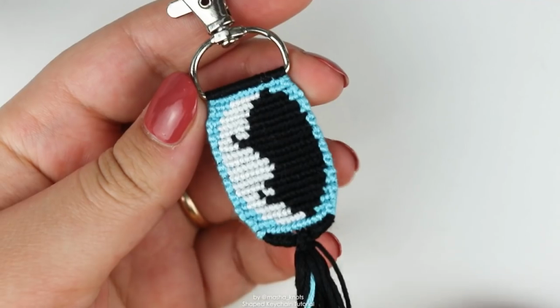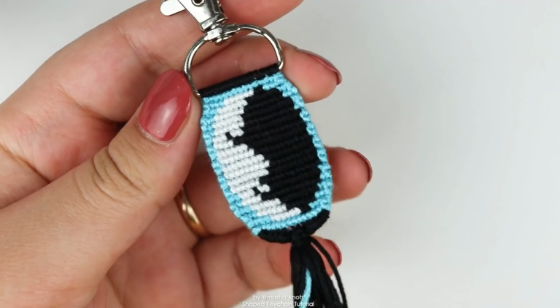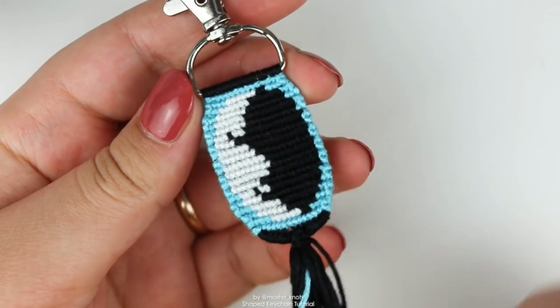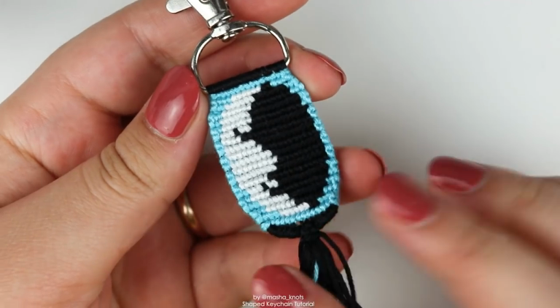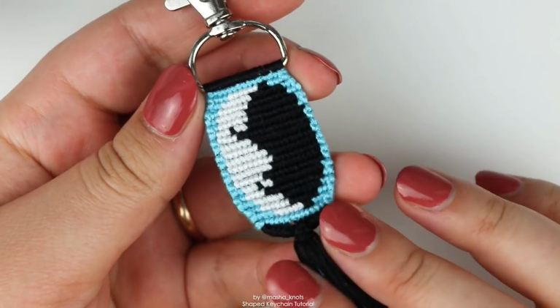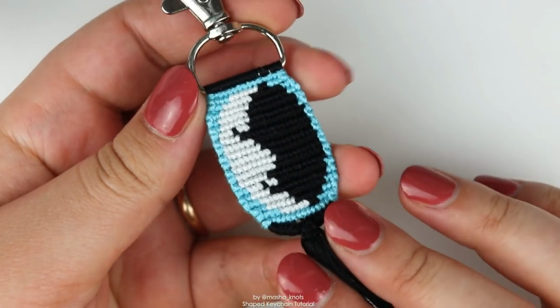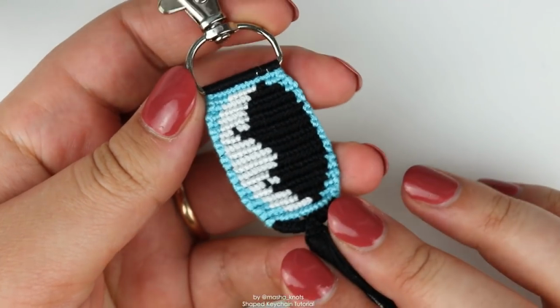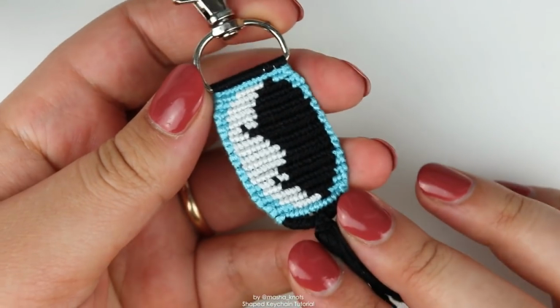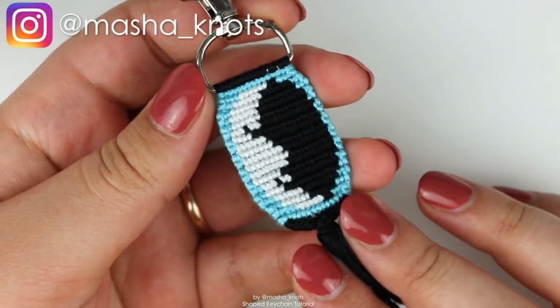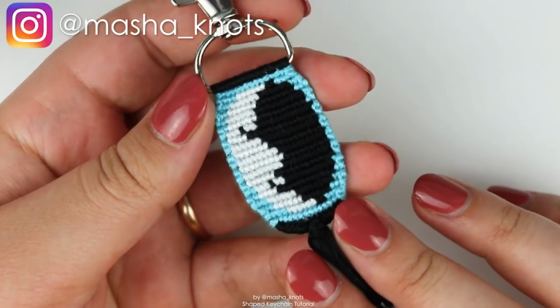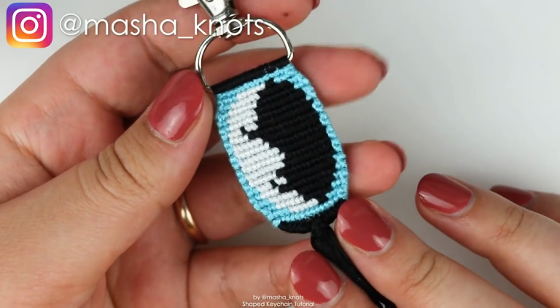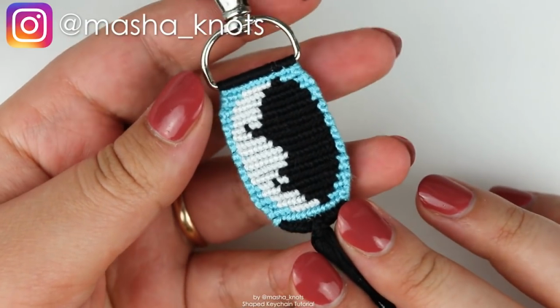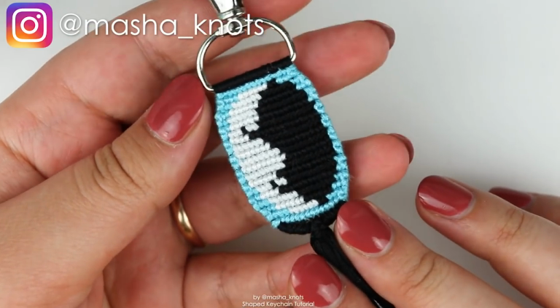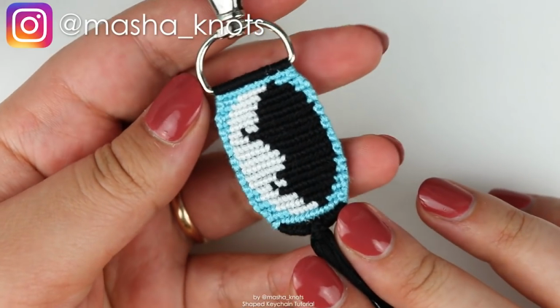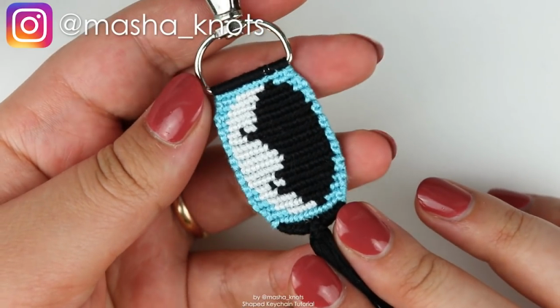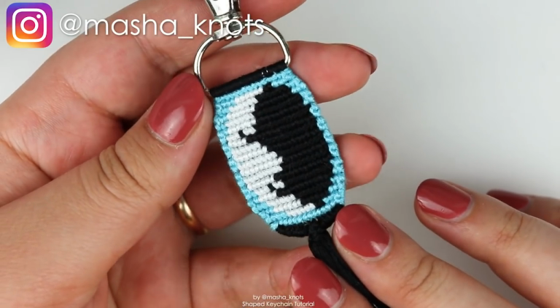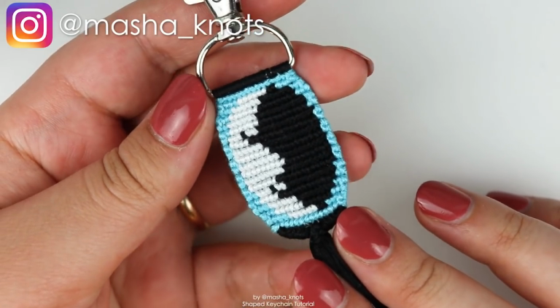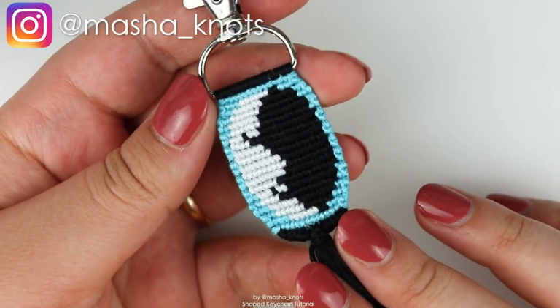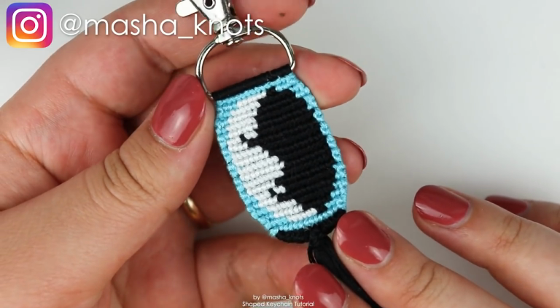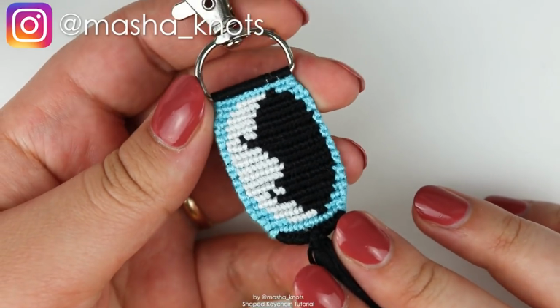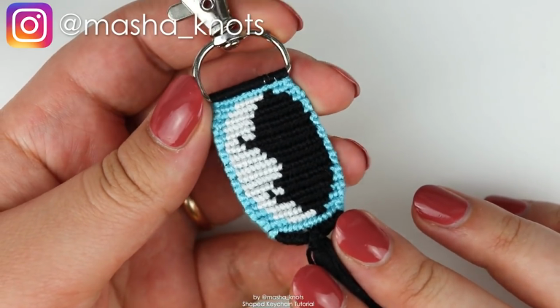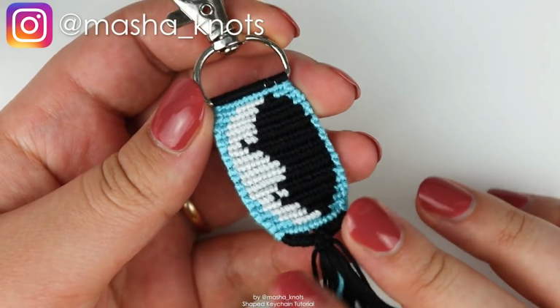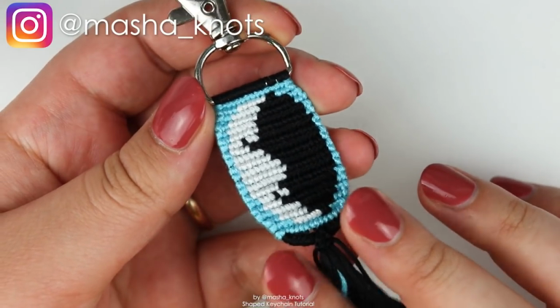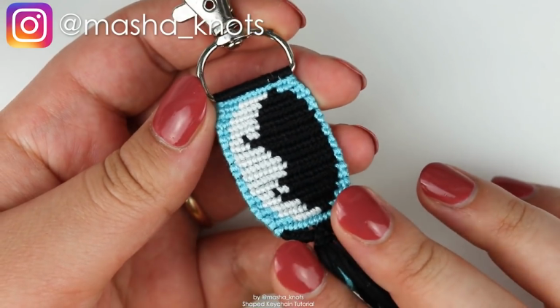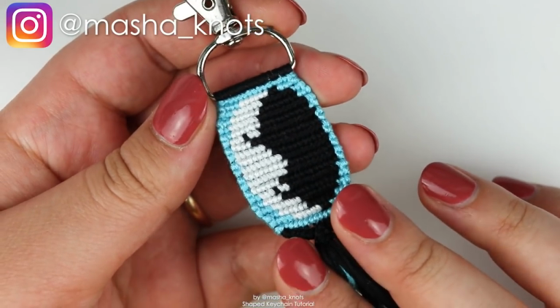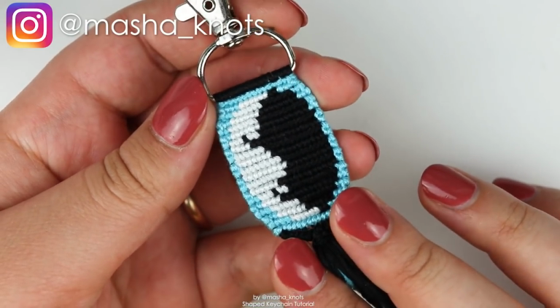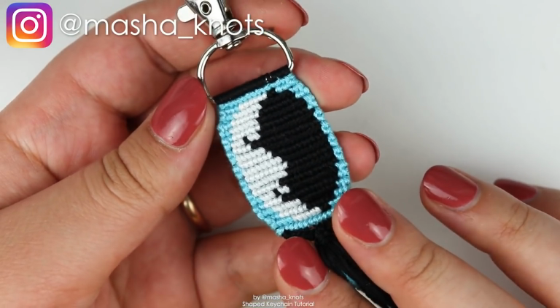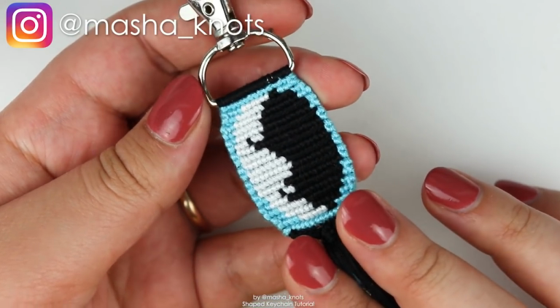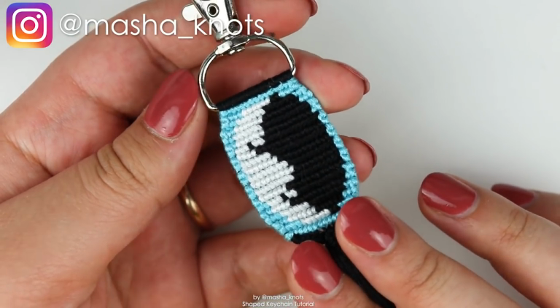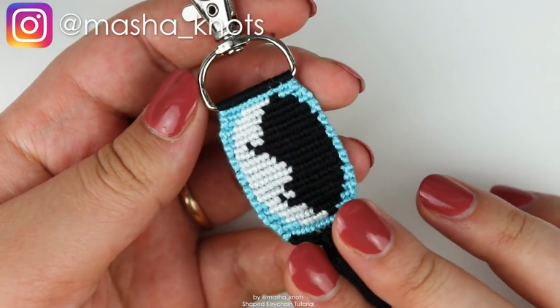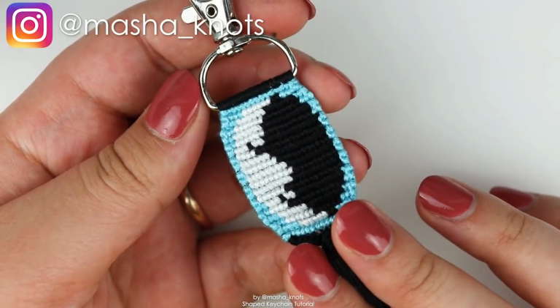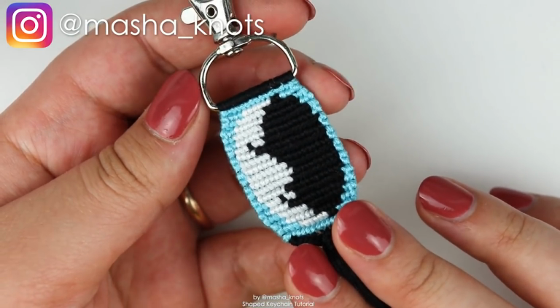Hello! My name is Mashnuts and today I want to show you how to make these shaped keyrings.